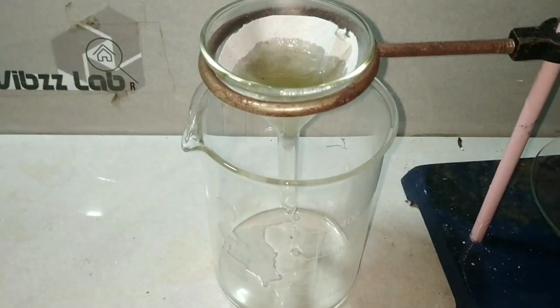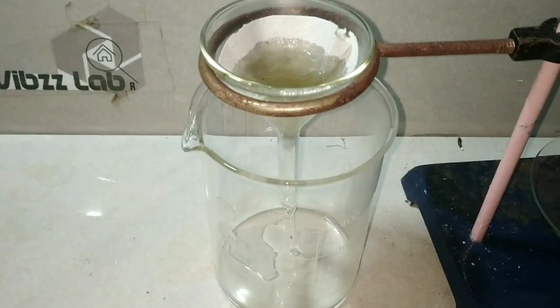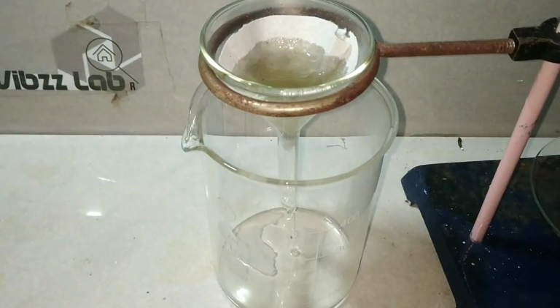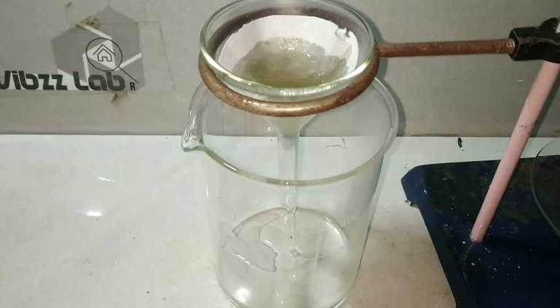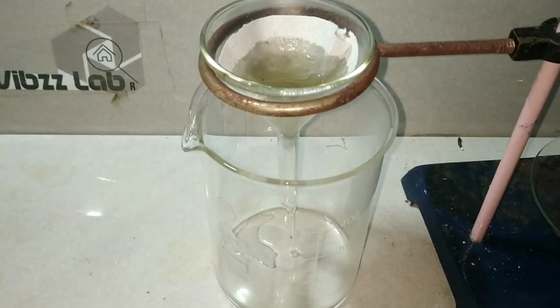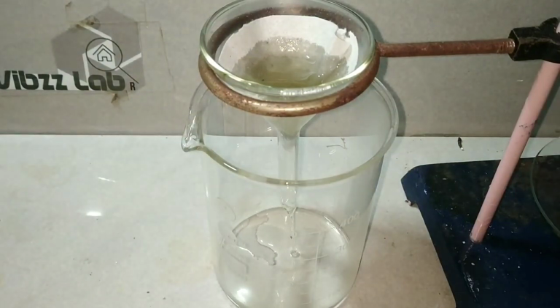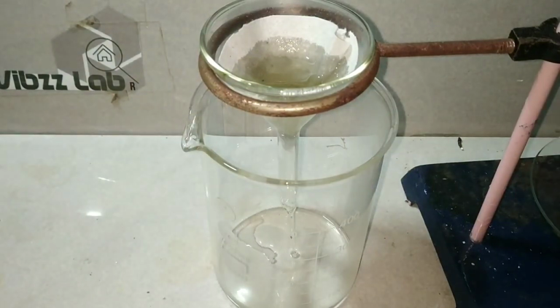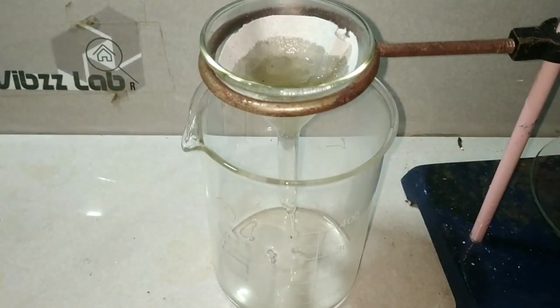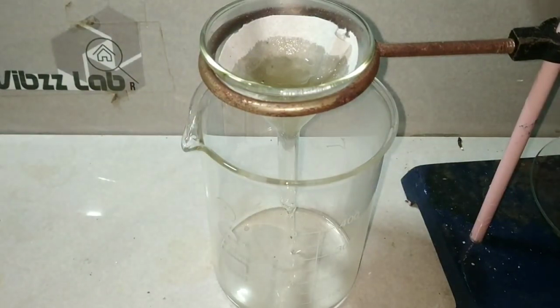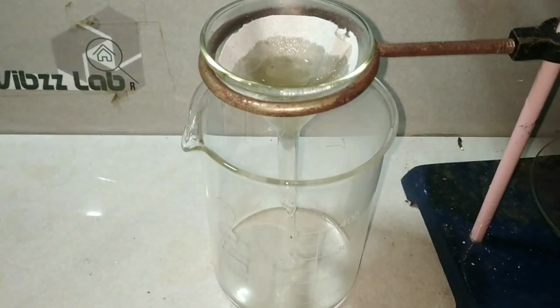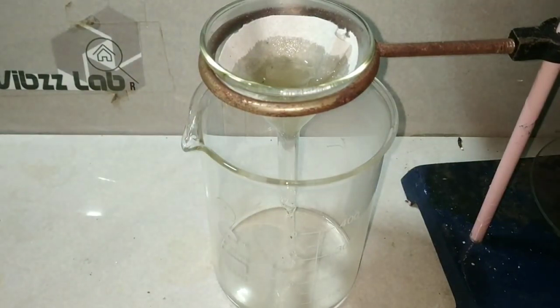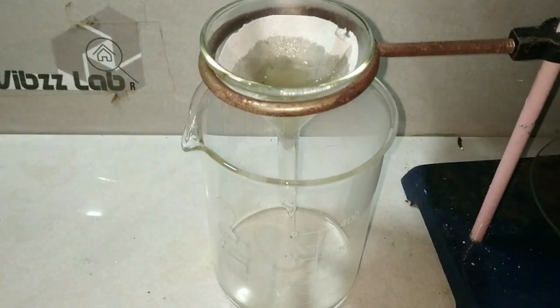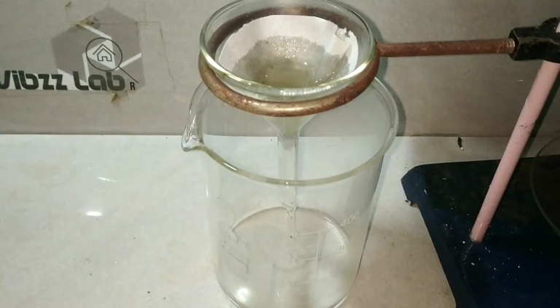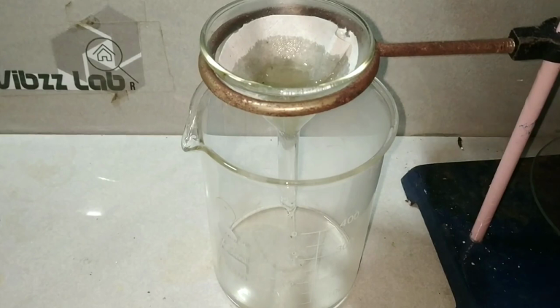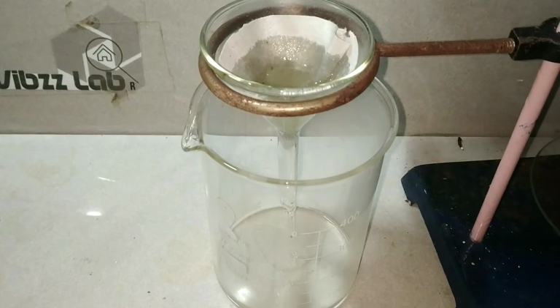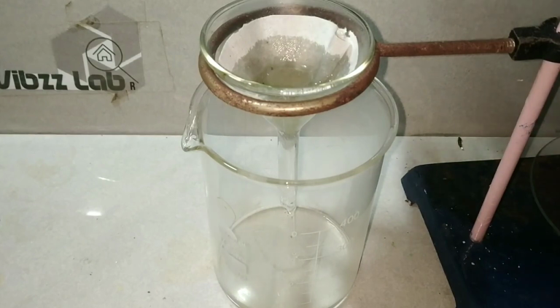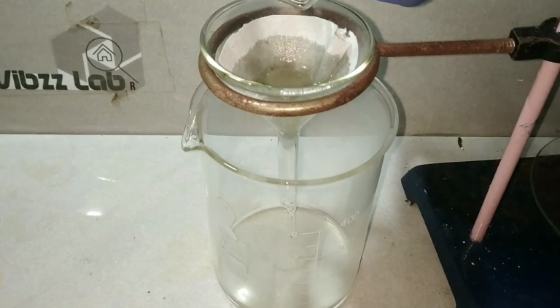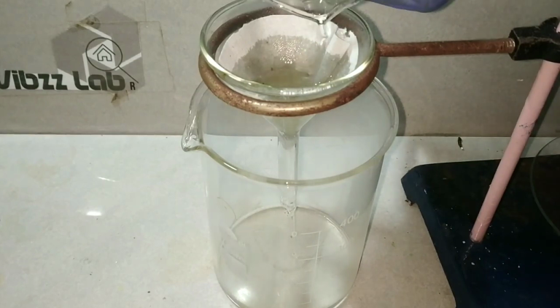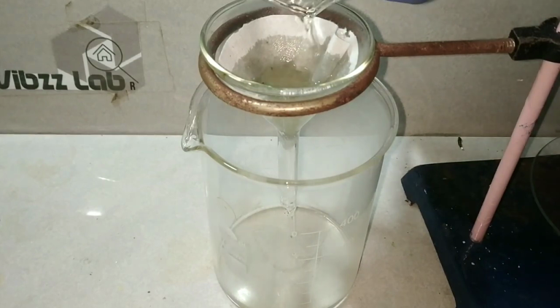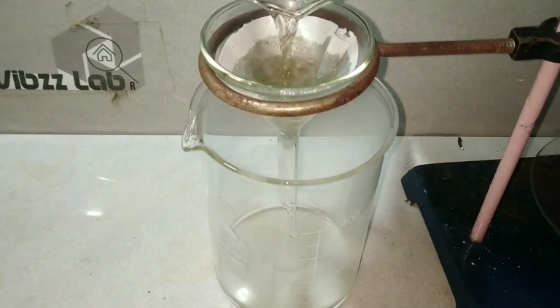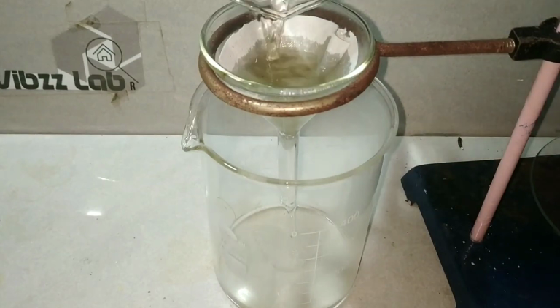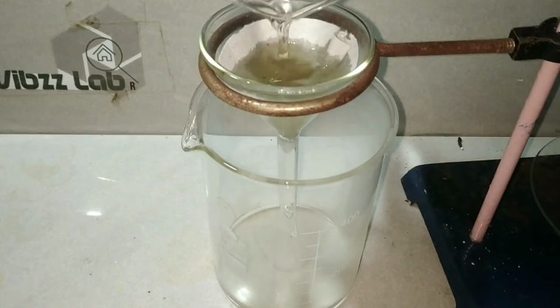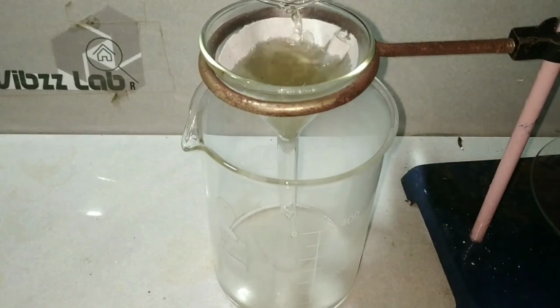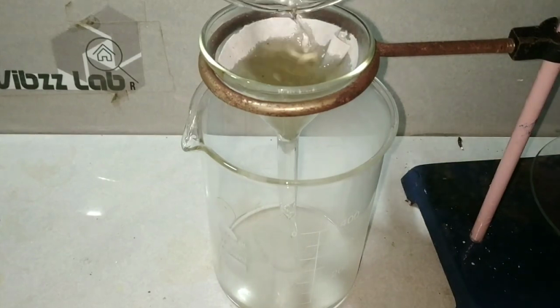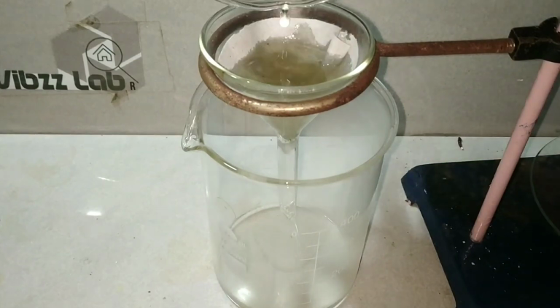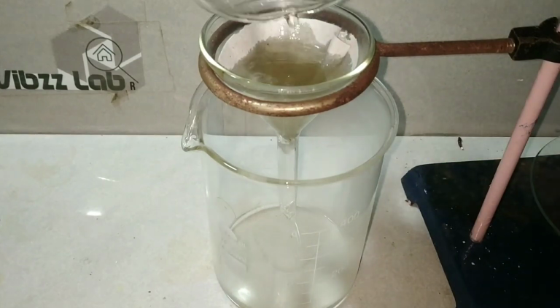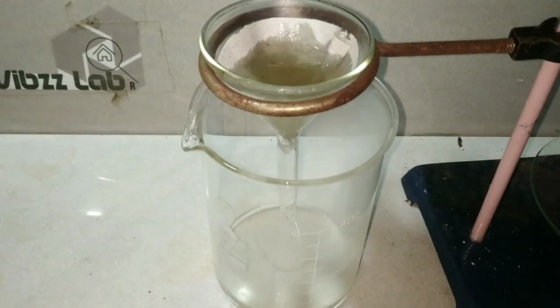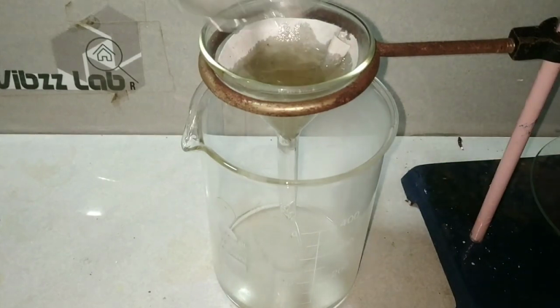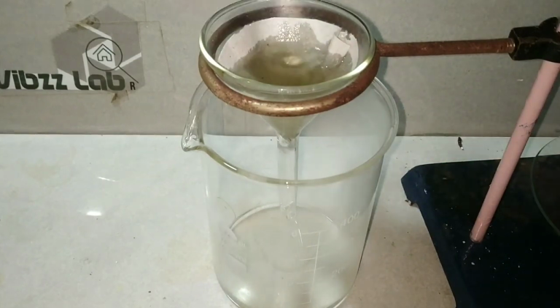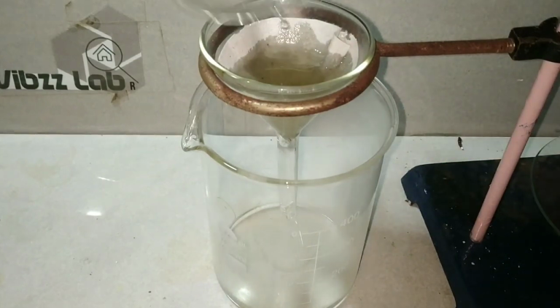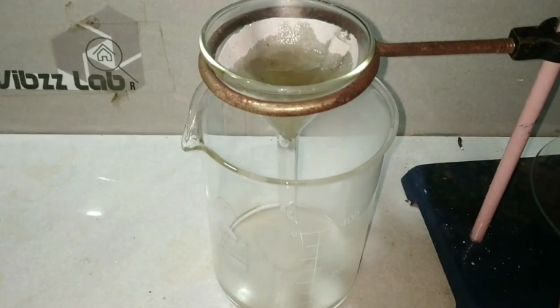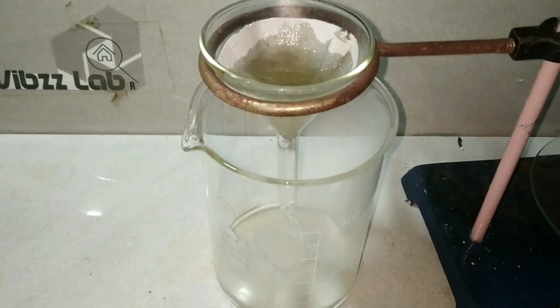I am using a simple gravity filtration here. The filtrate is actually the sodium potassium tartarate in solution.